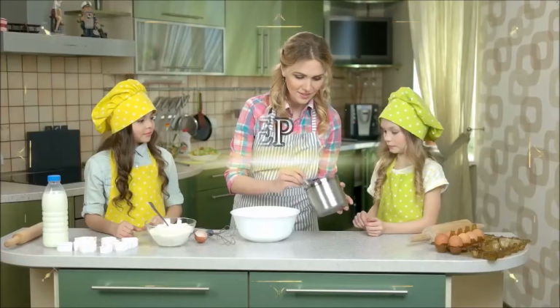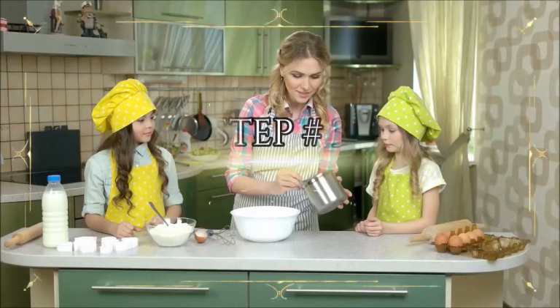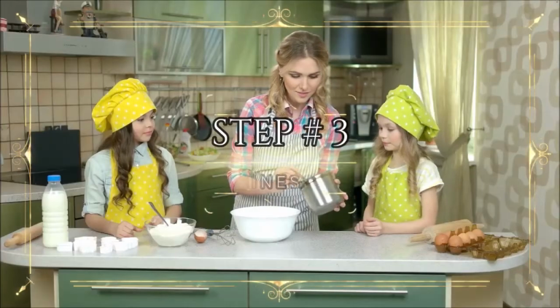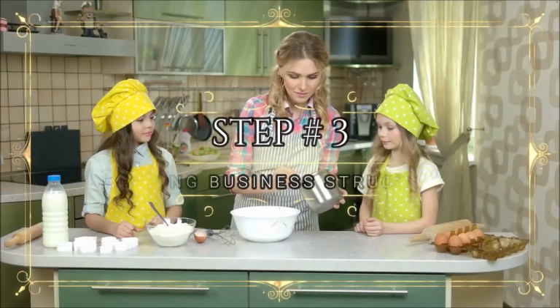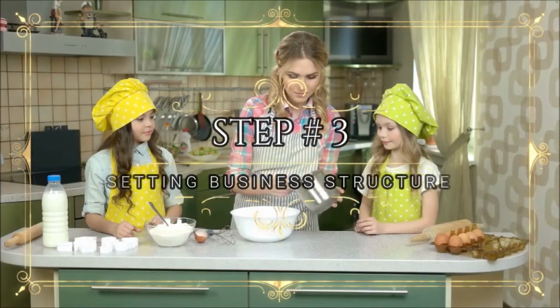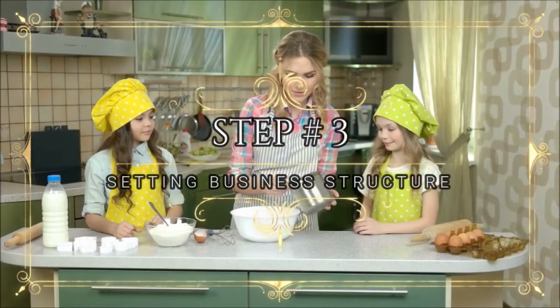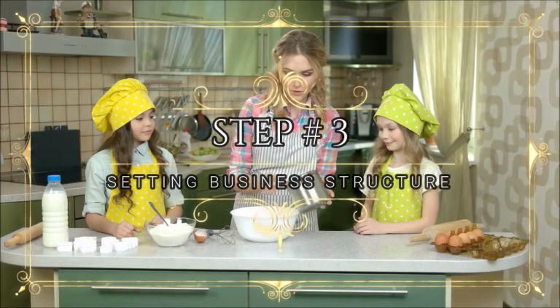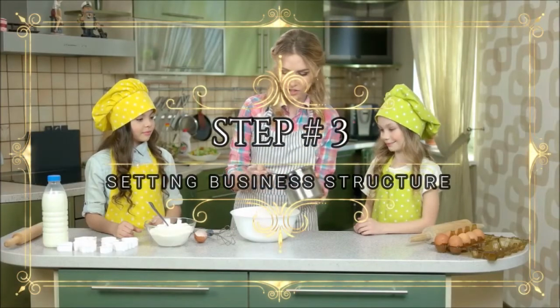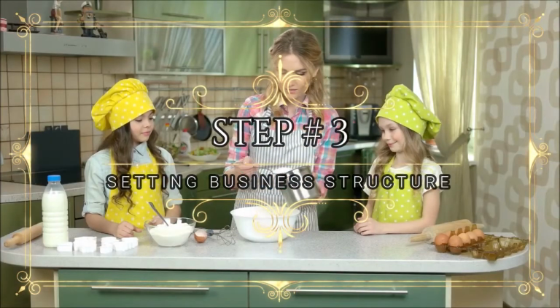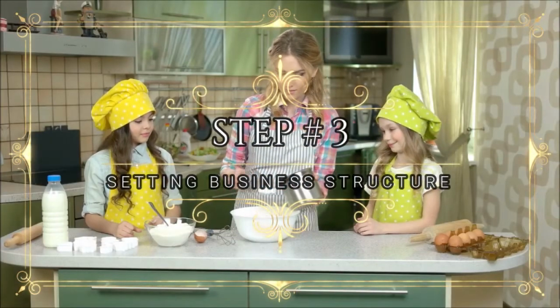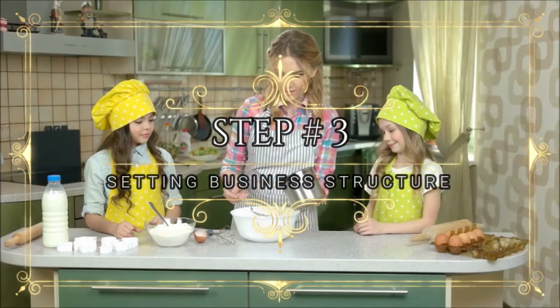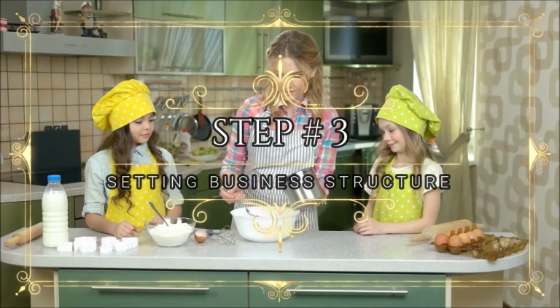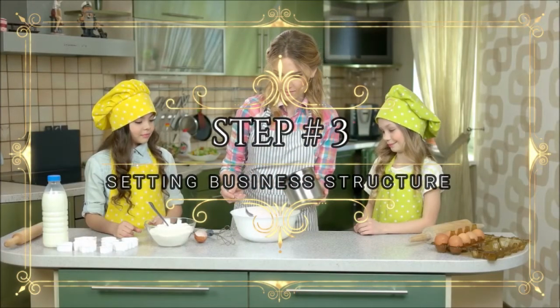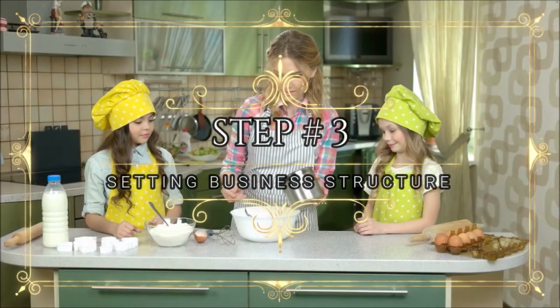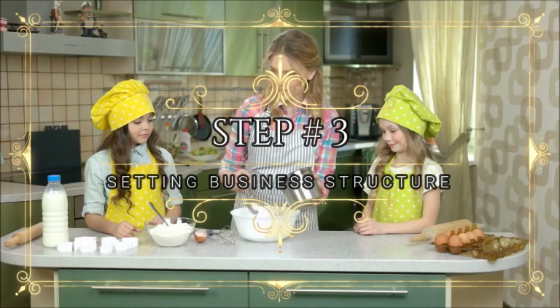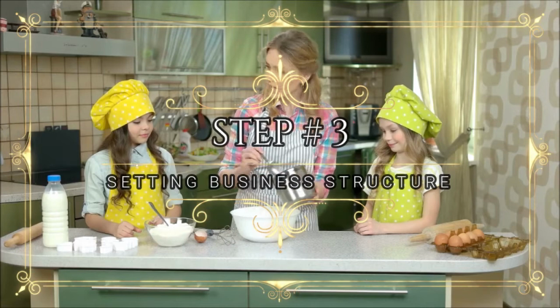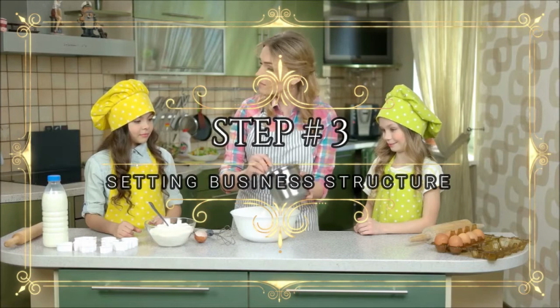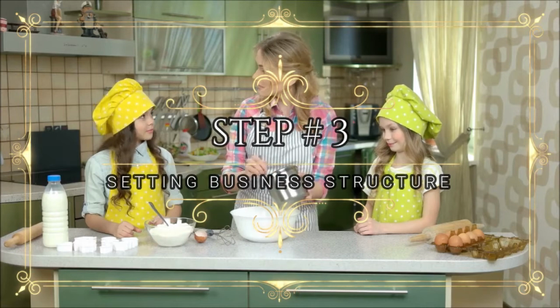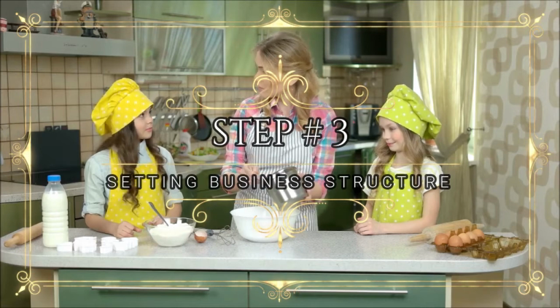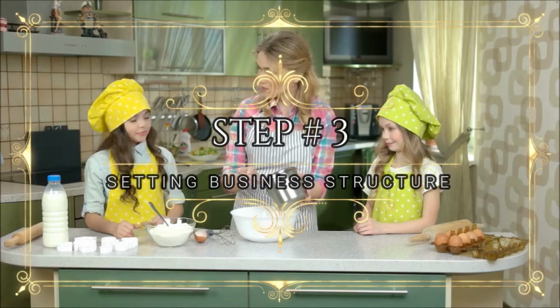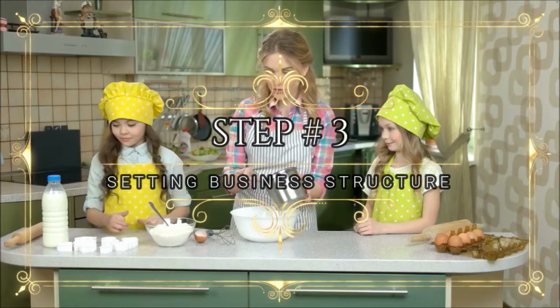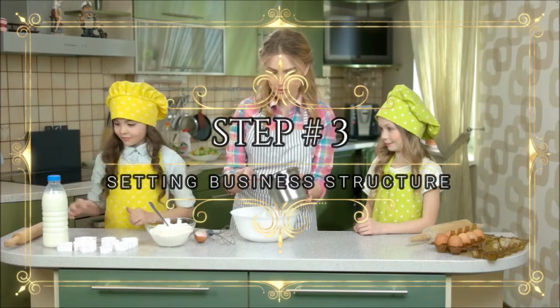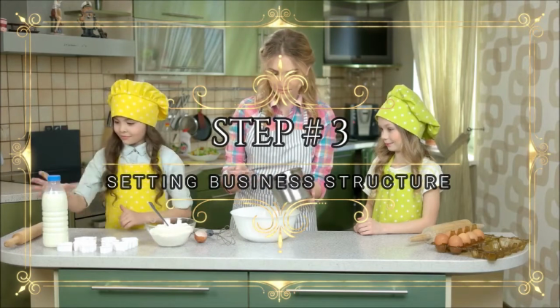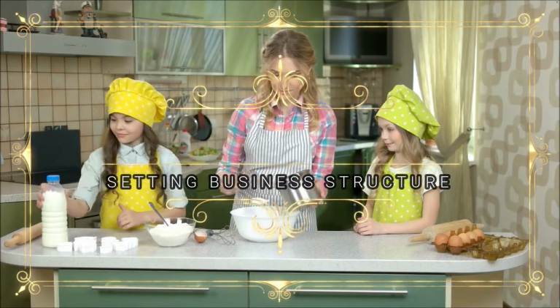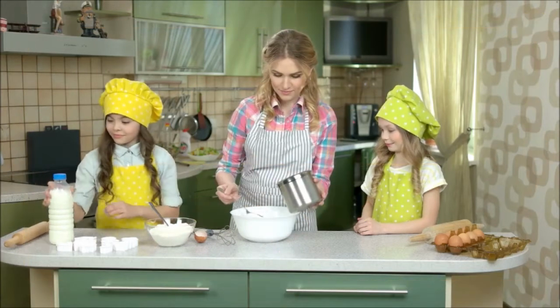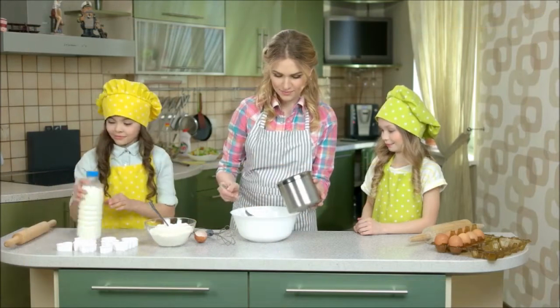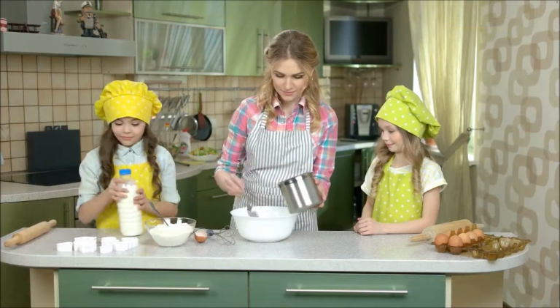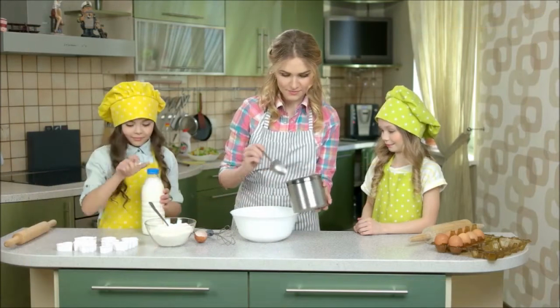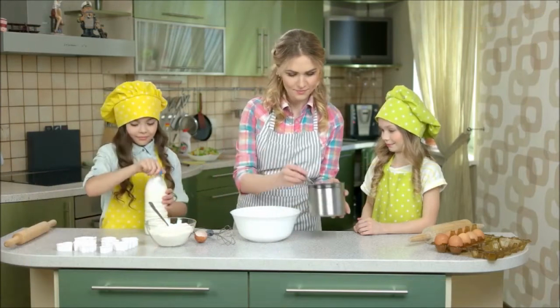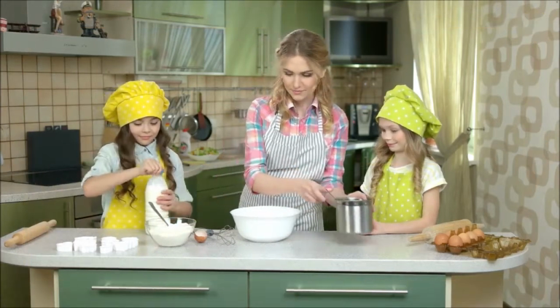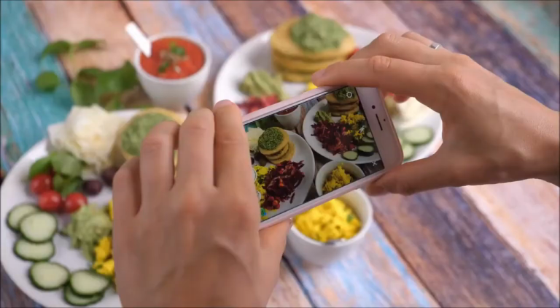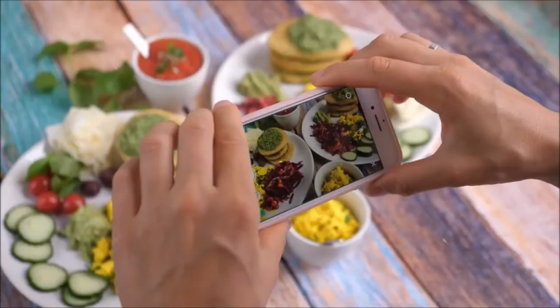Step number three: setting your business structure — finding out how many people you're going to need to help with your fulfillment.